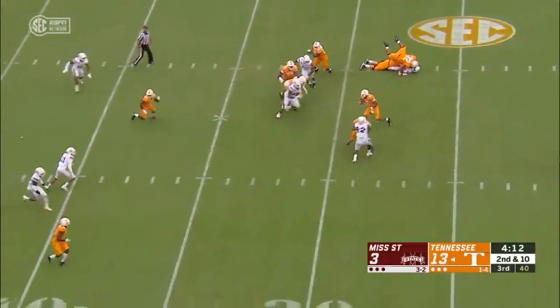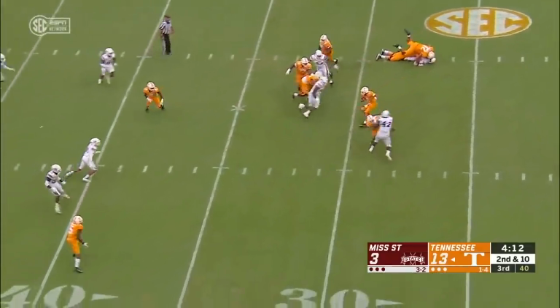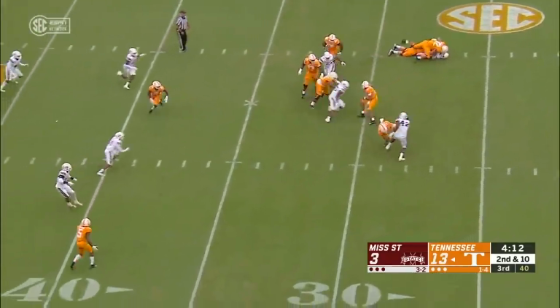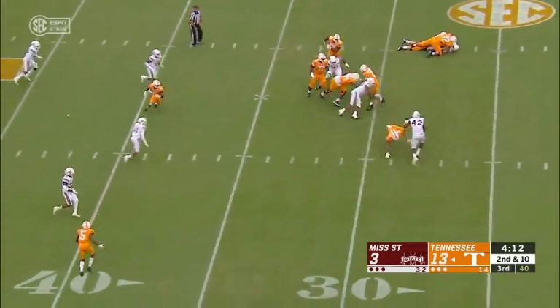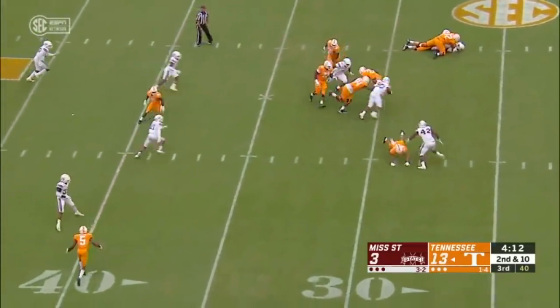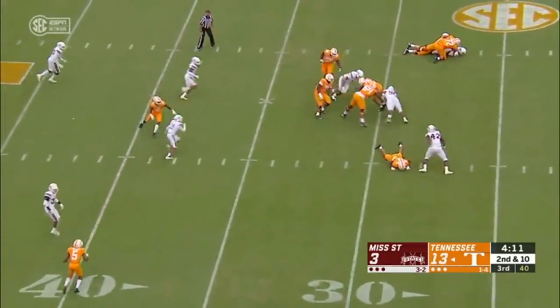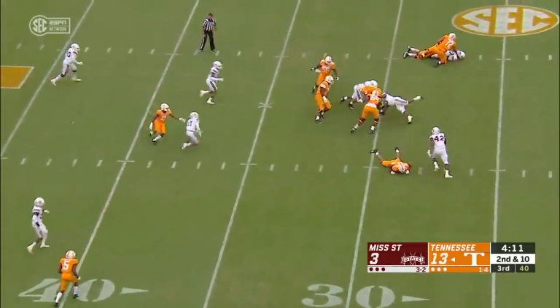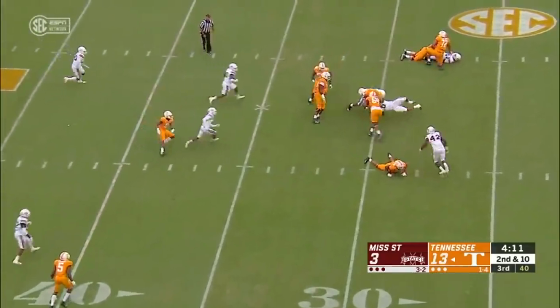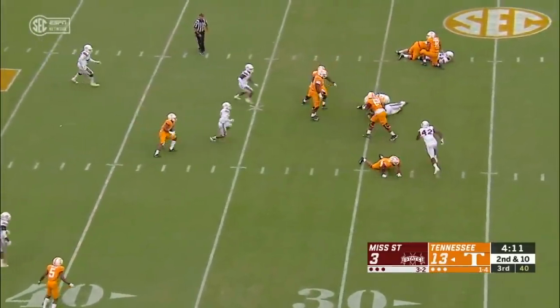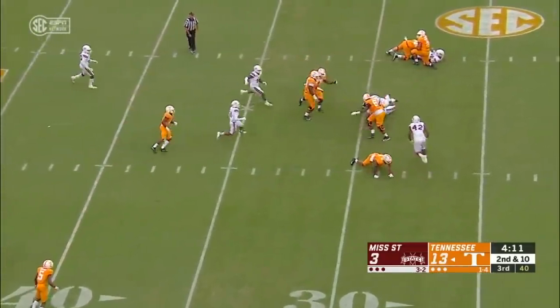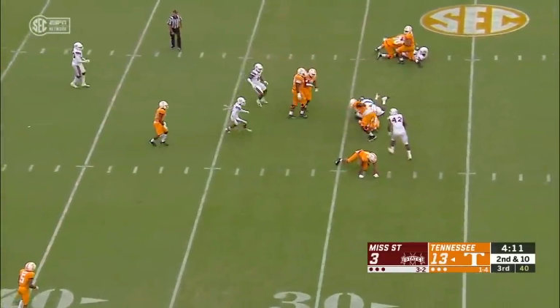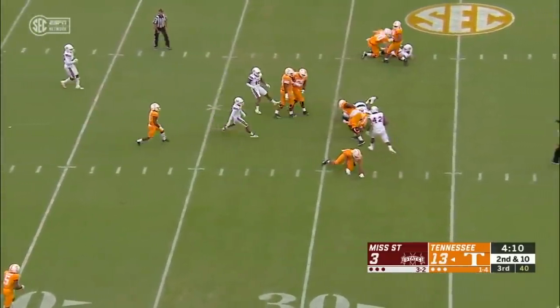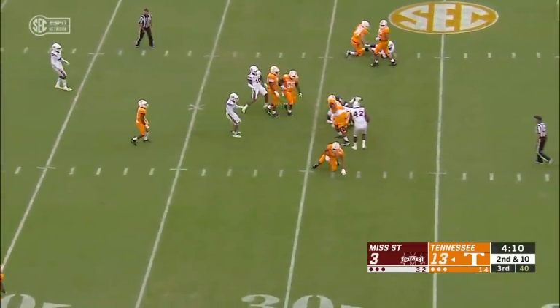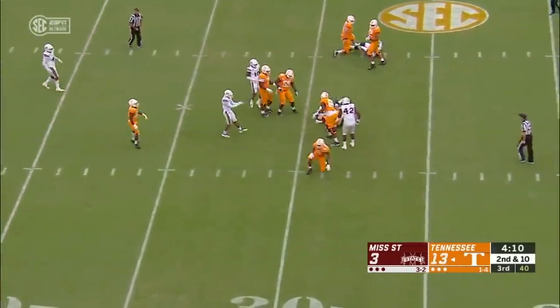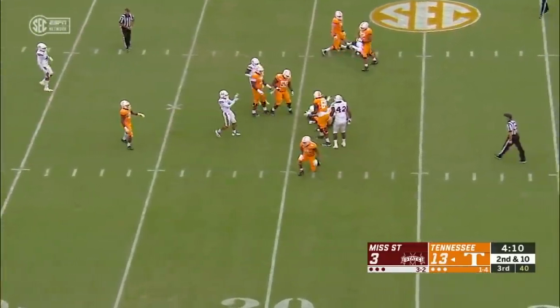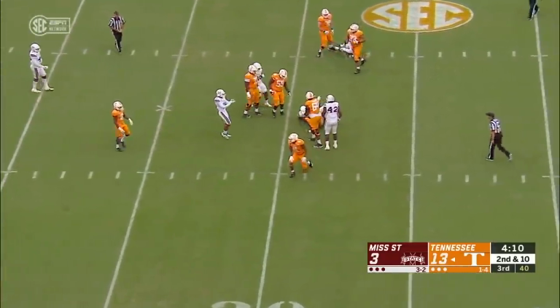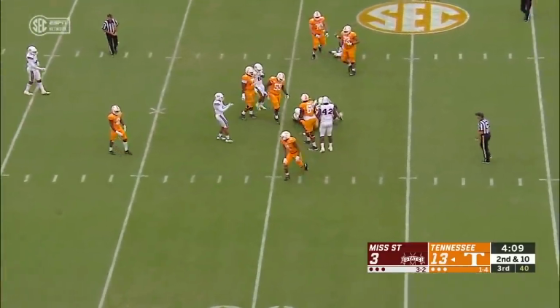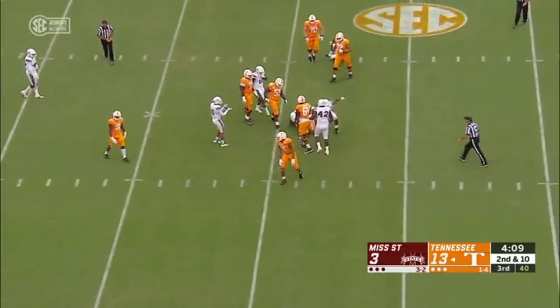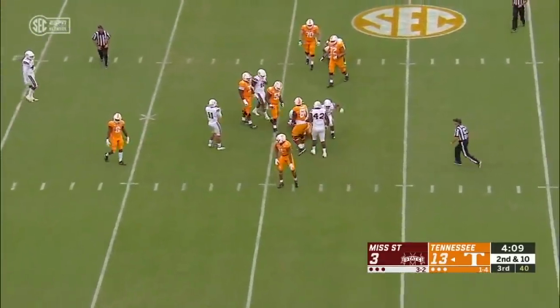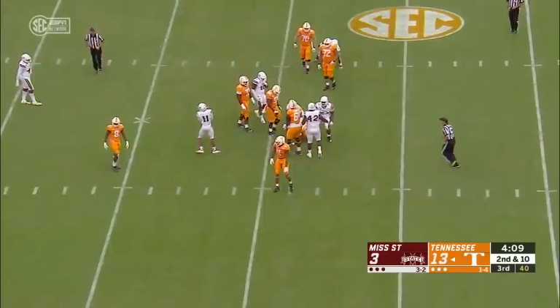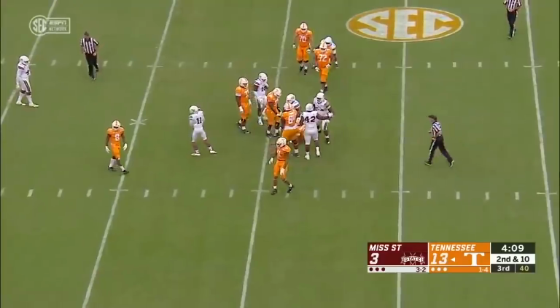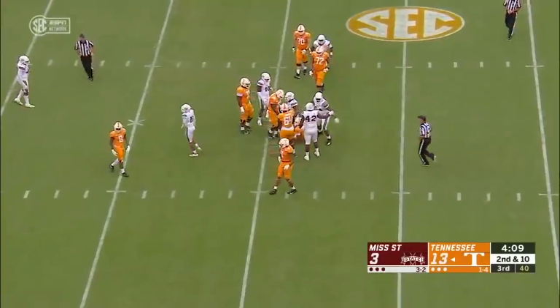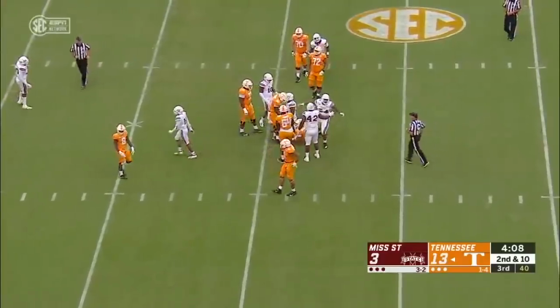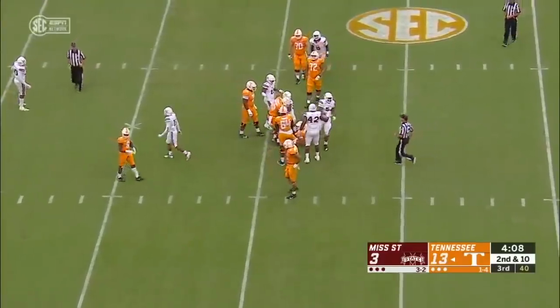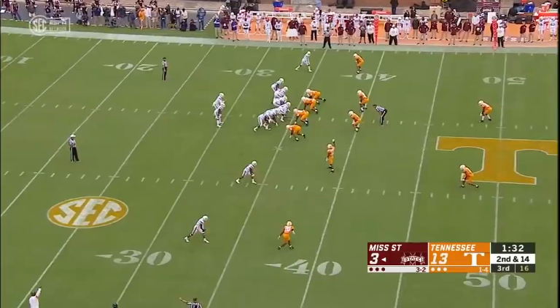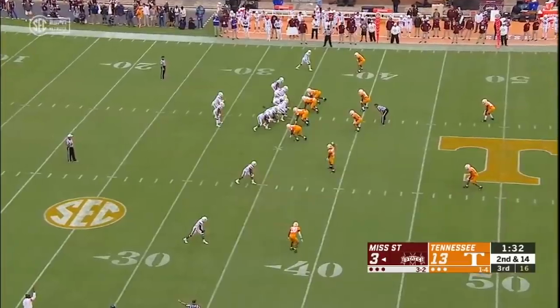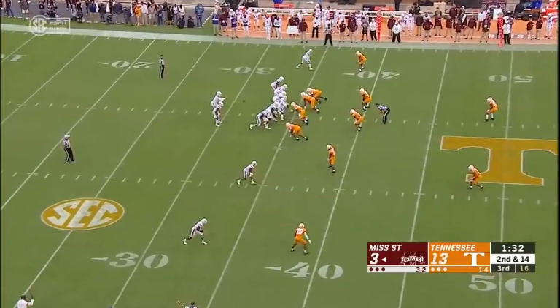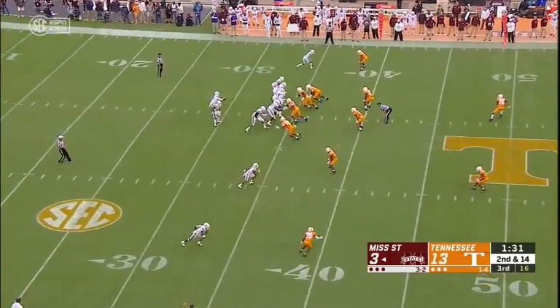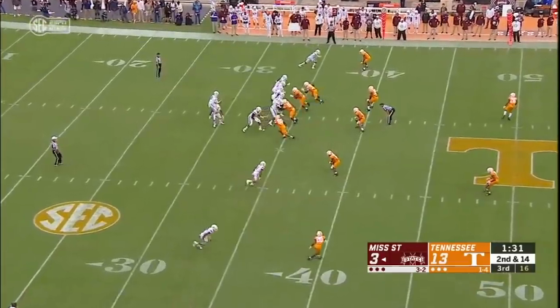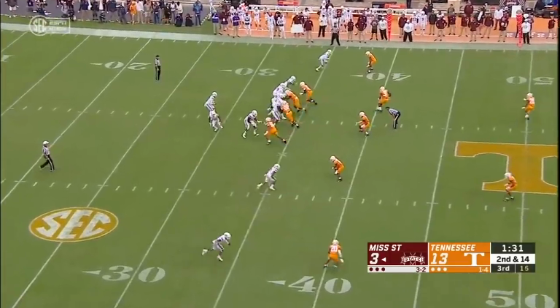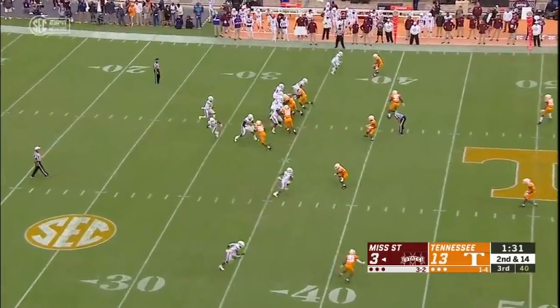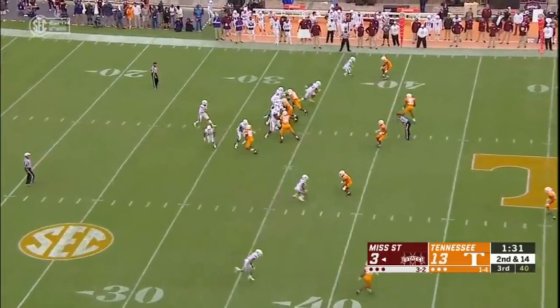Tano doesn't like what he sees, takes off, loses yardage. Tennessee's winning.